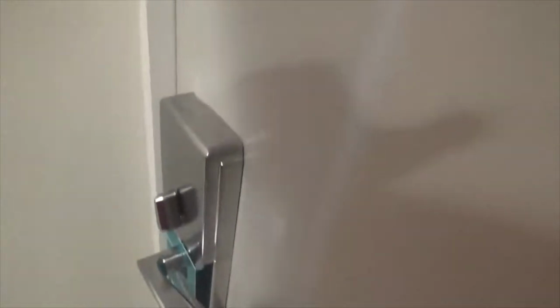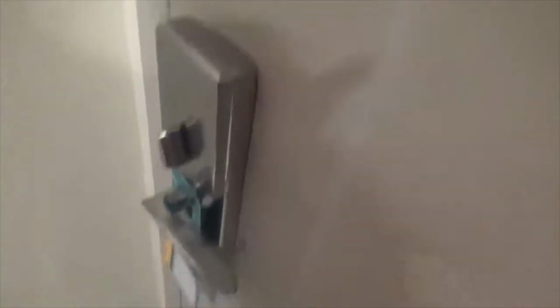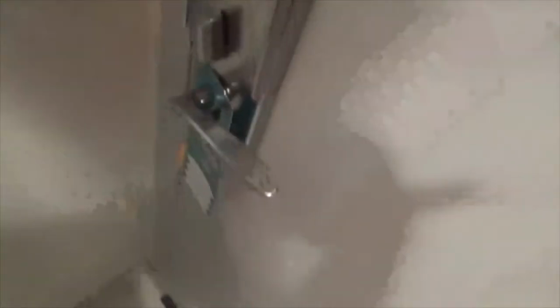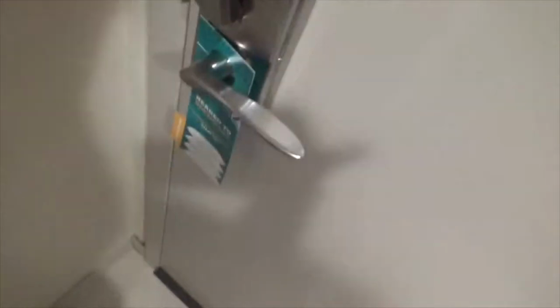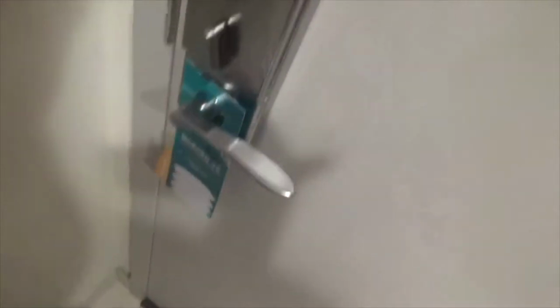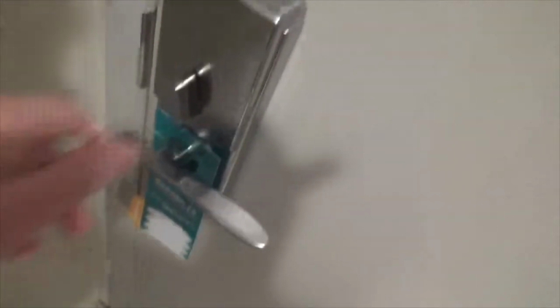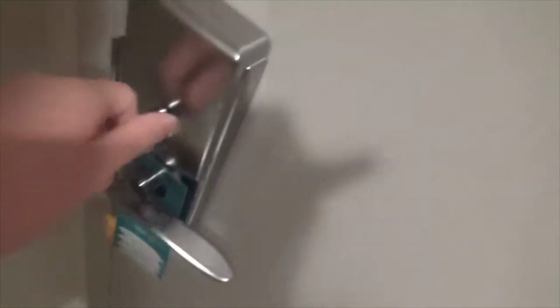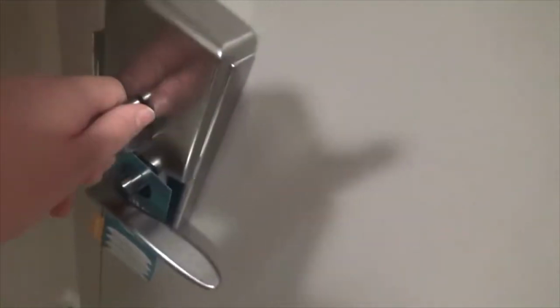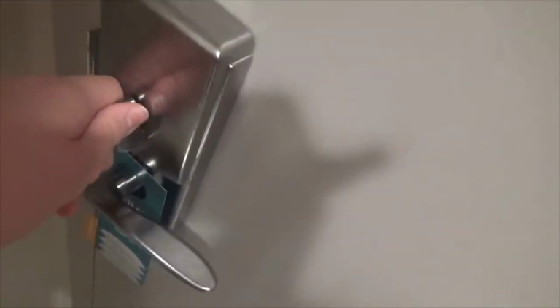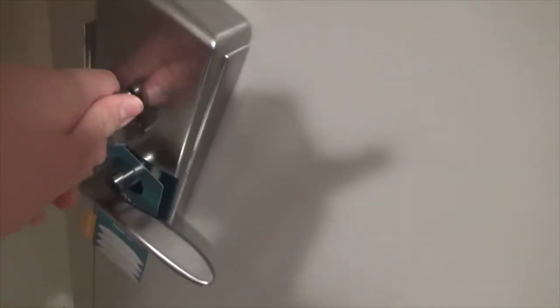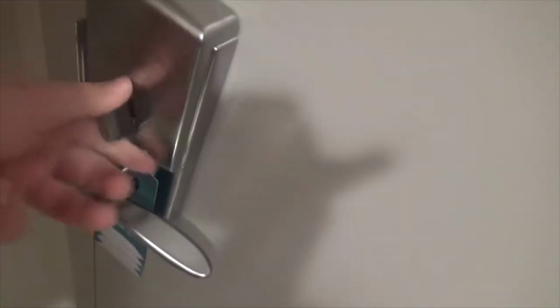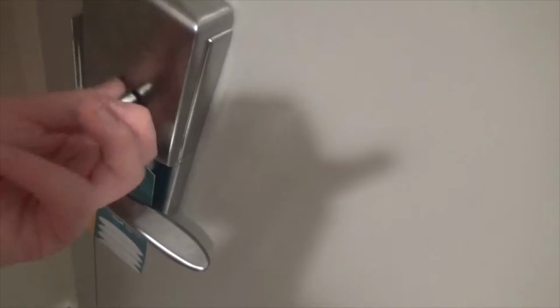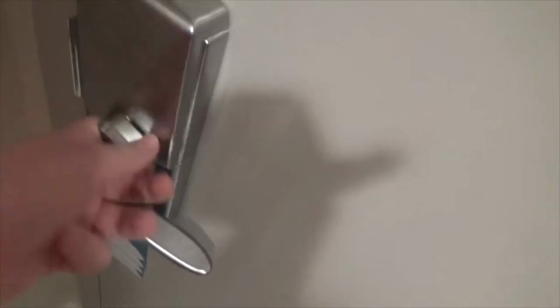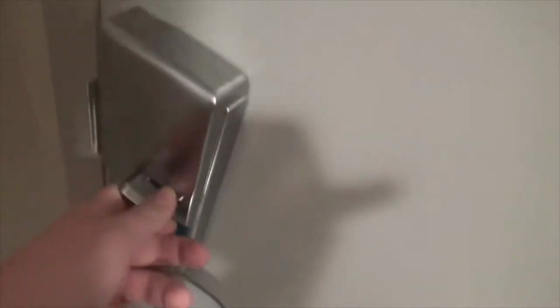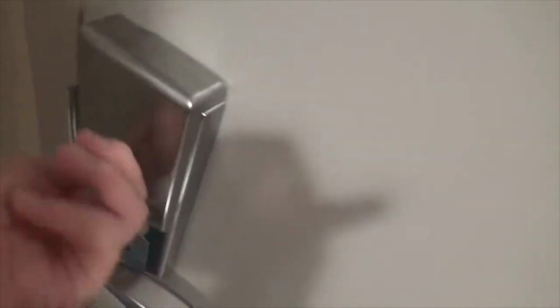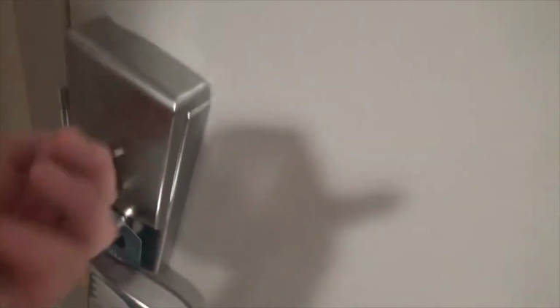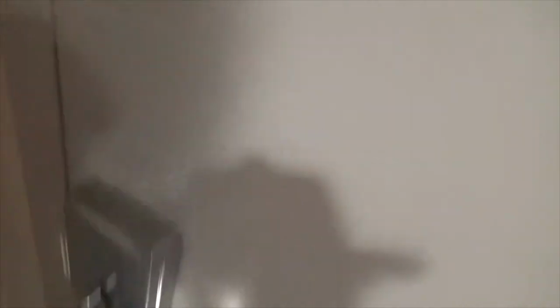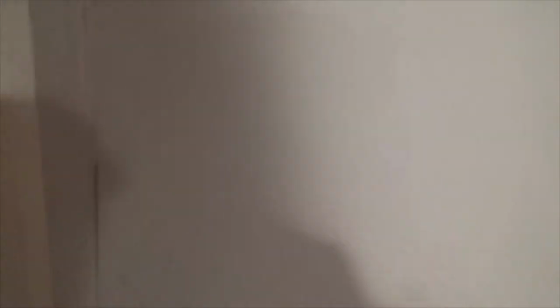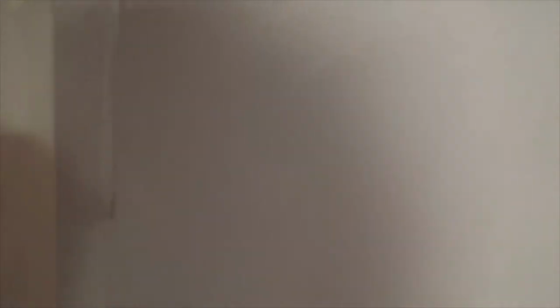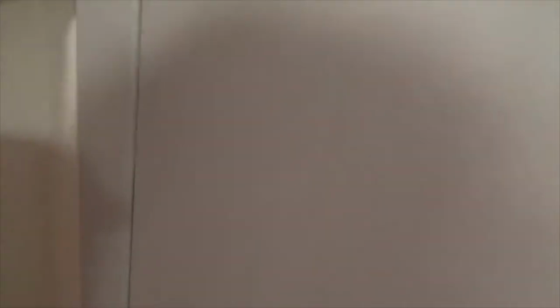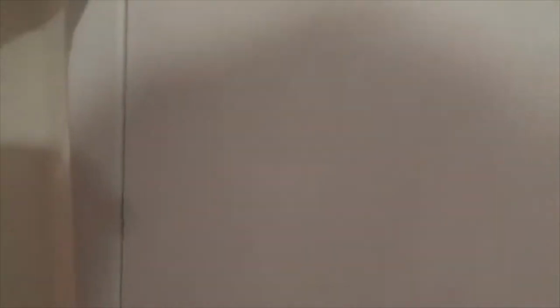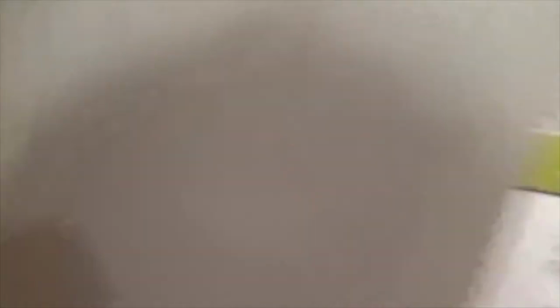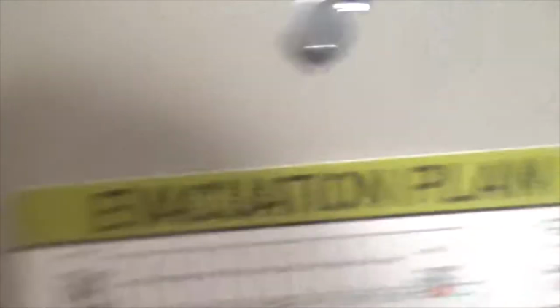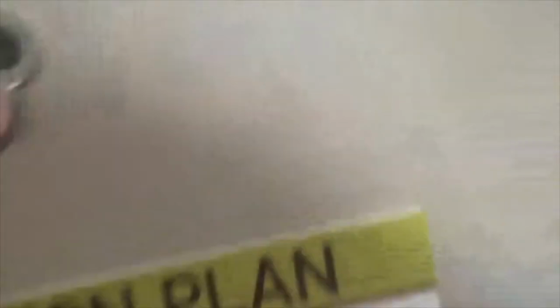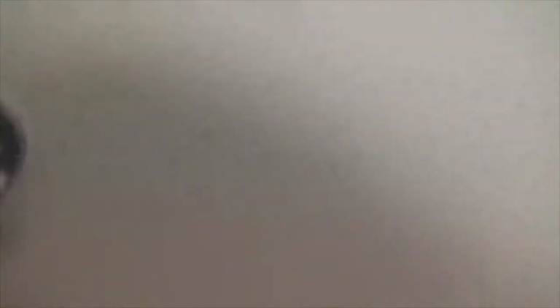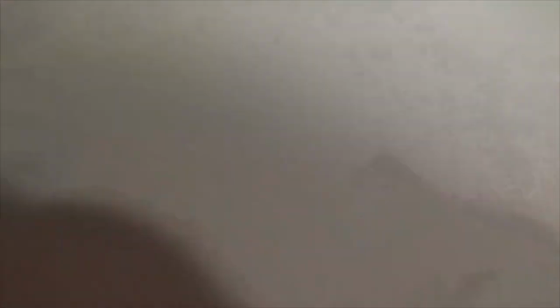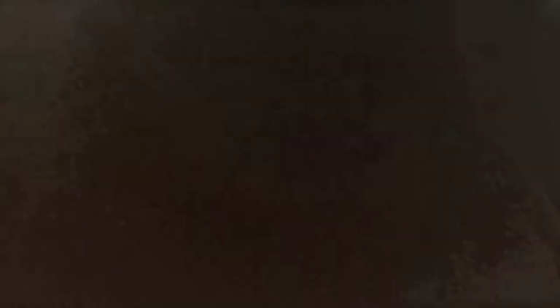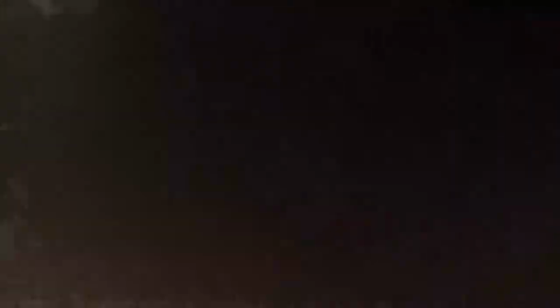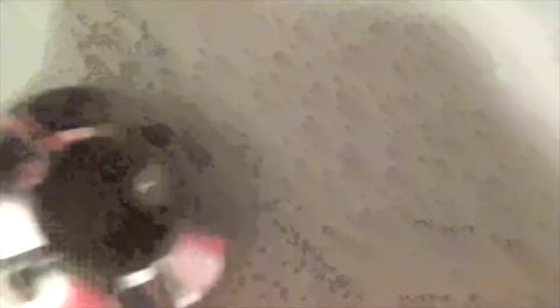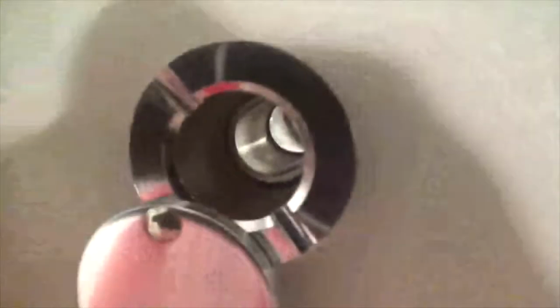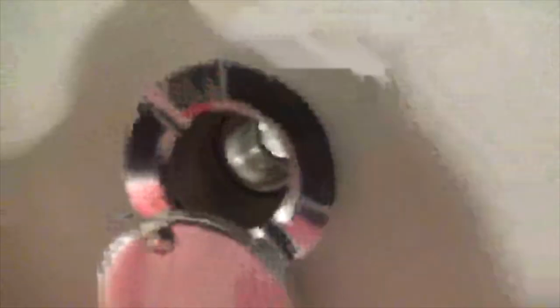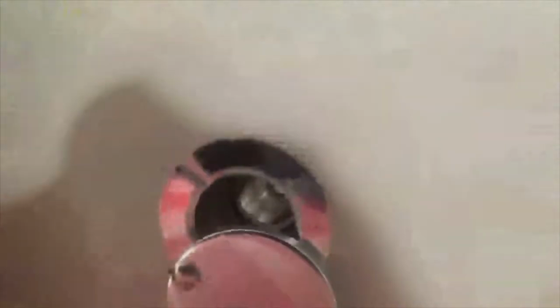I have a dead bolt, a latch lock, and a peephole with the cover.